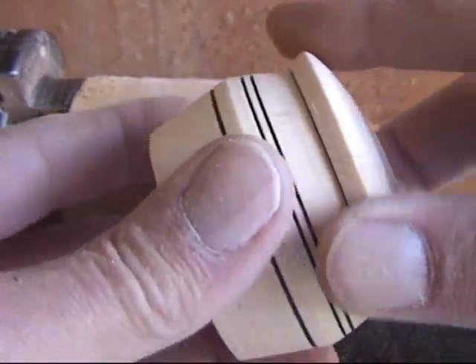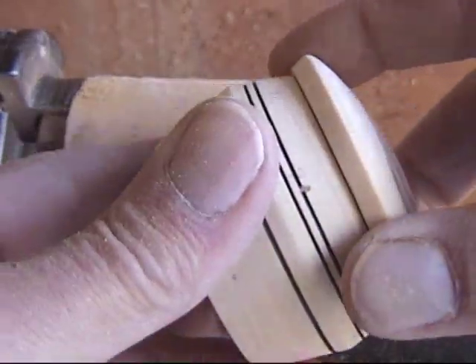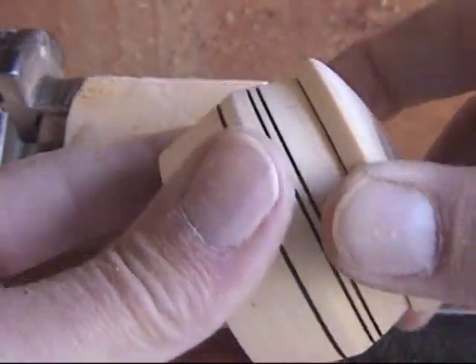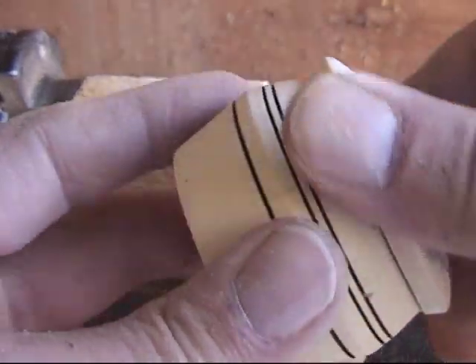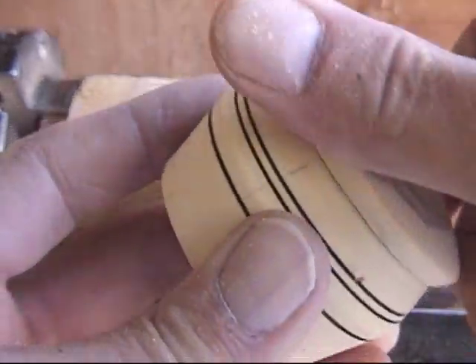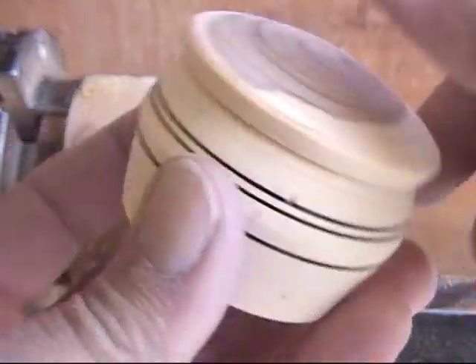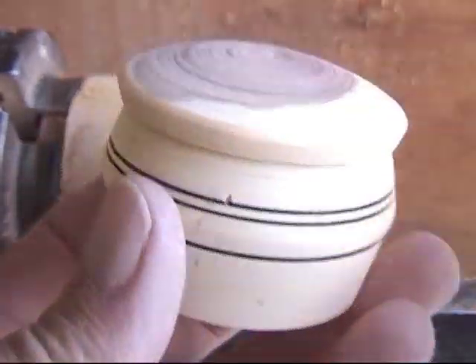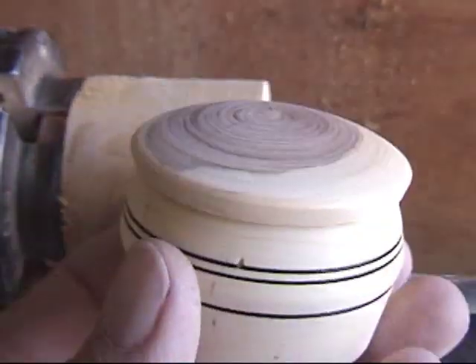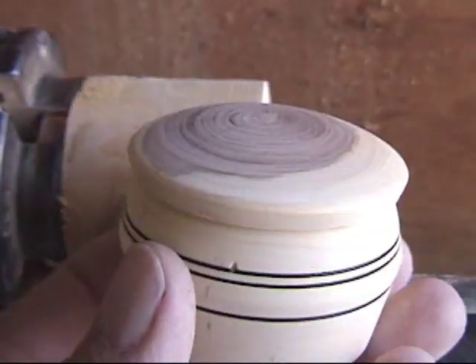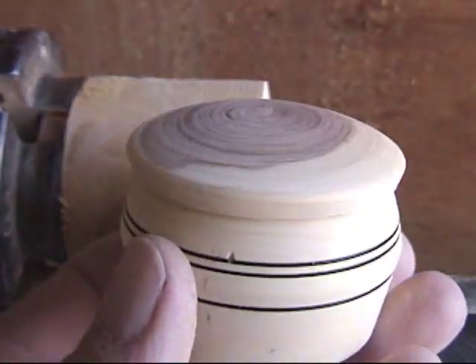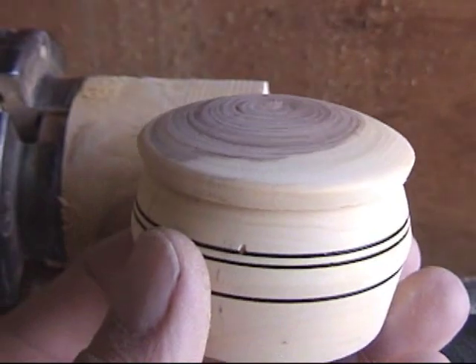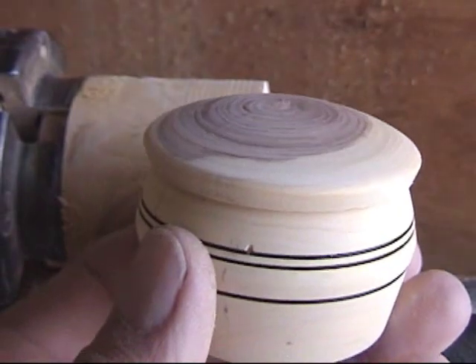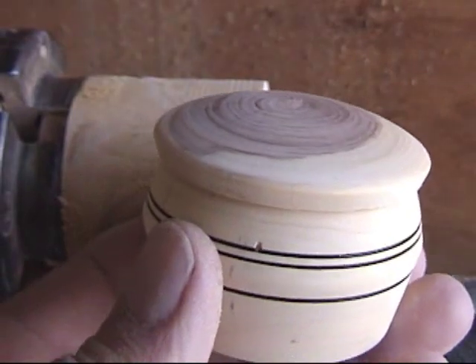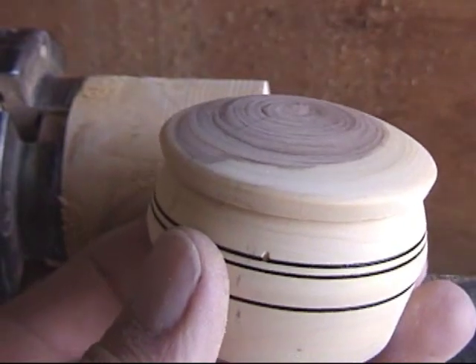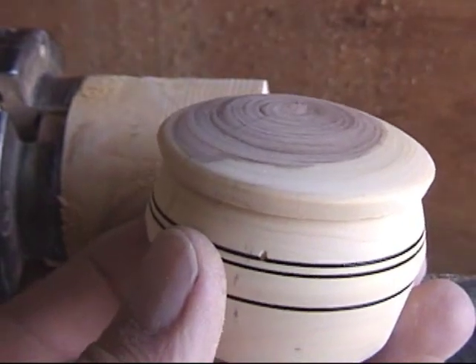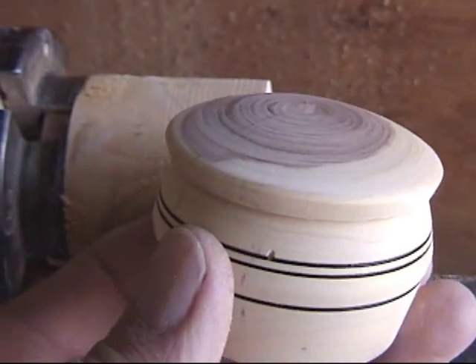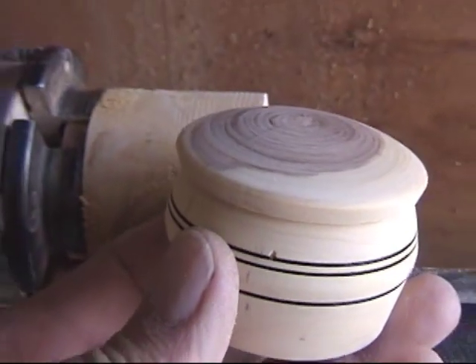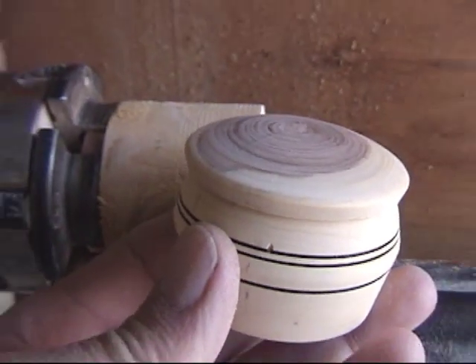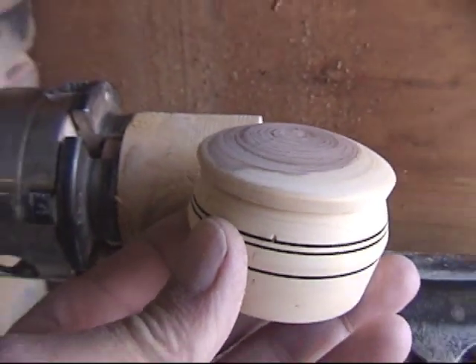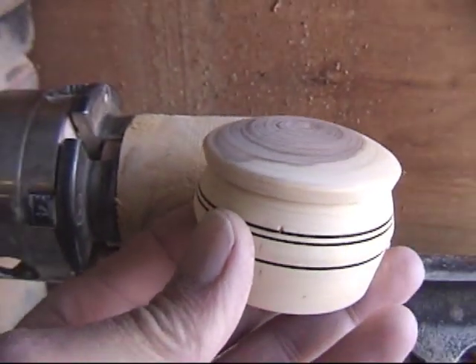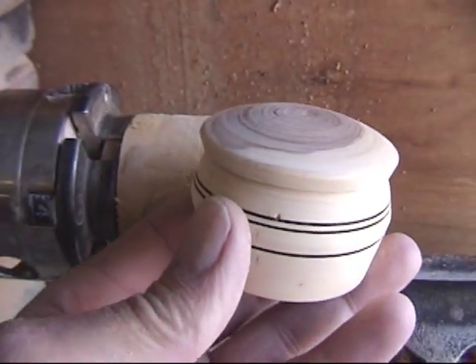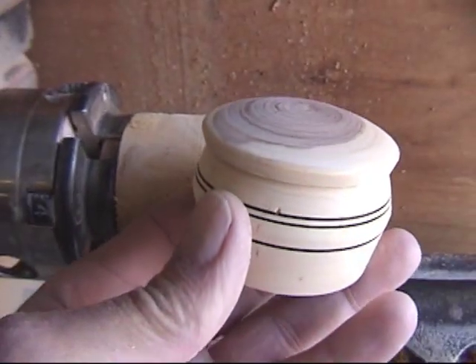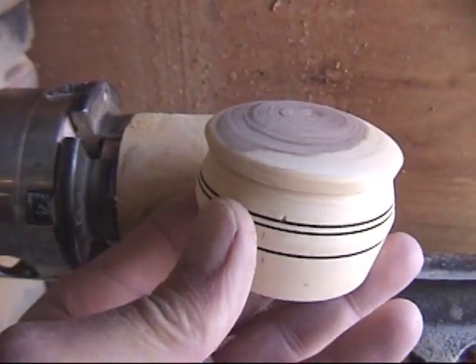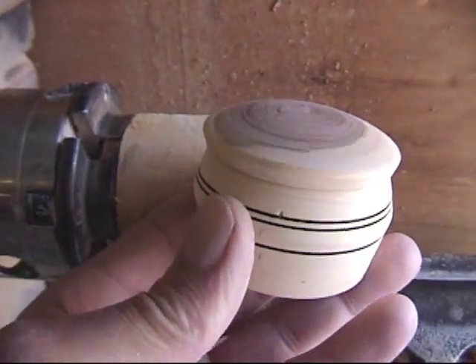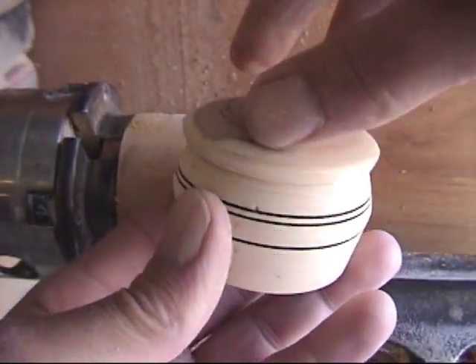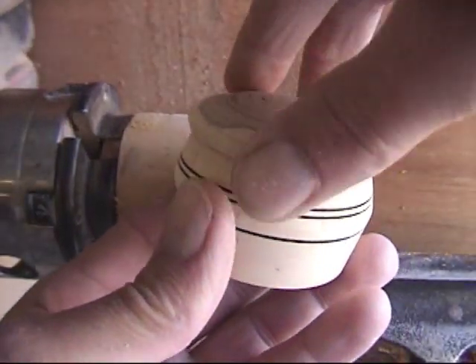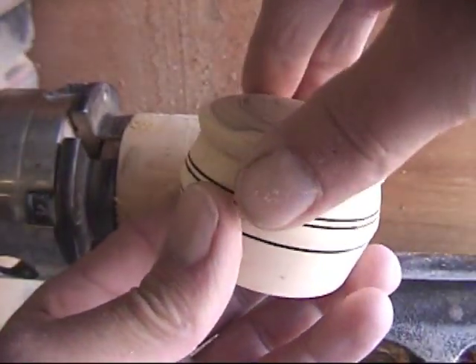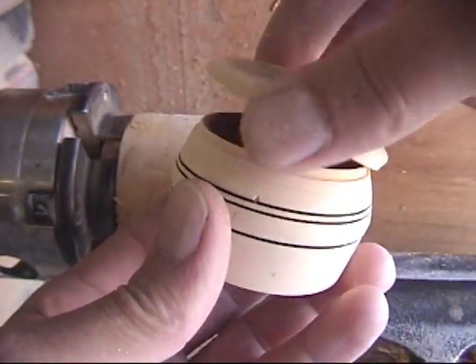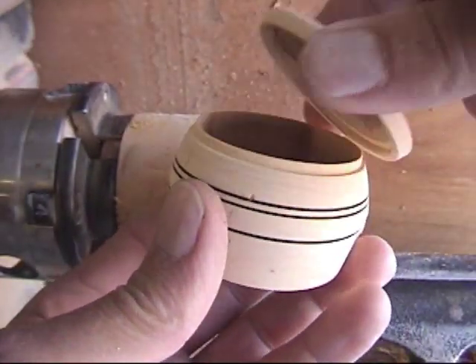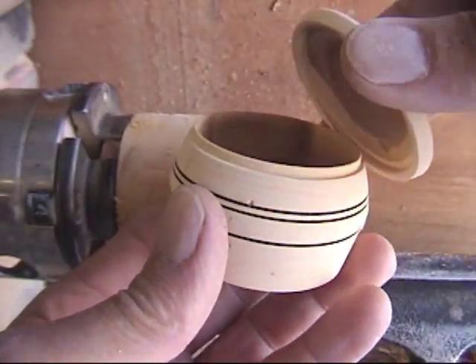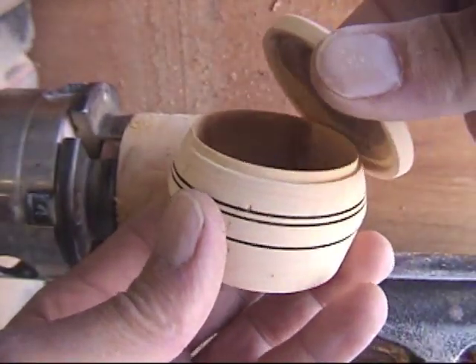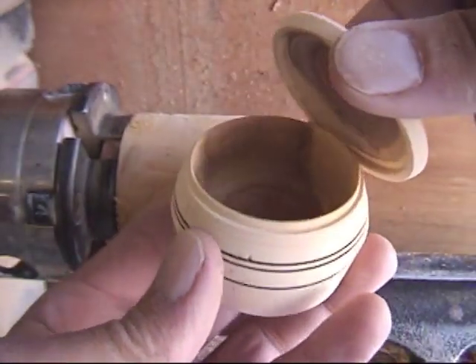And there's your finished box. The lid fits nice, the burn marks are done, and it's ready for a finish.